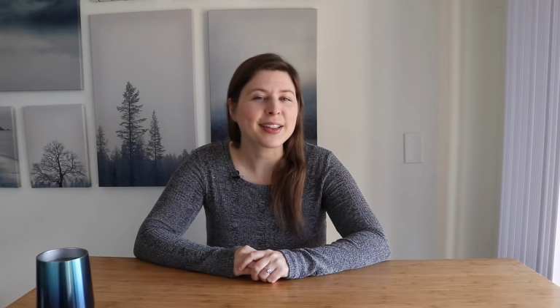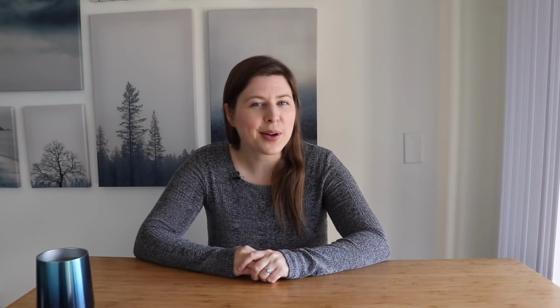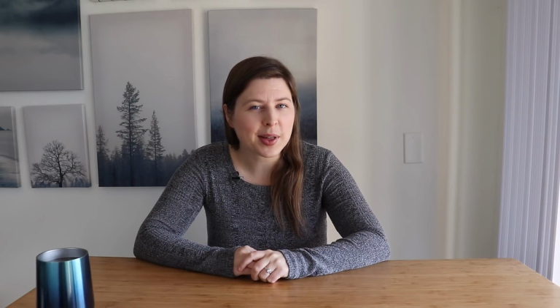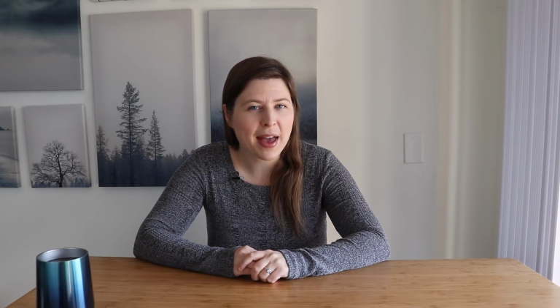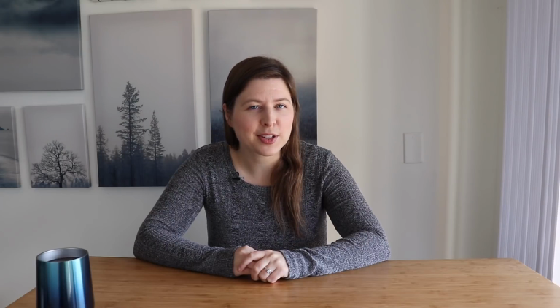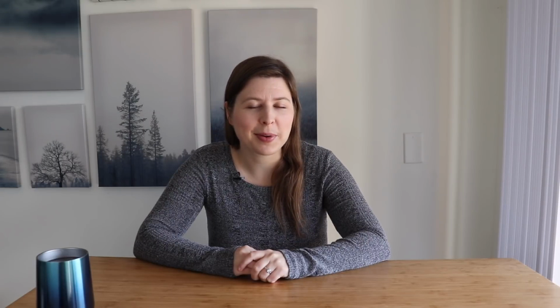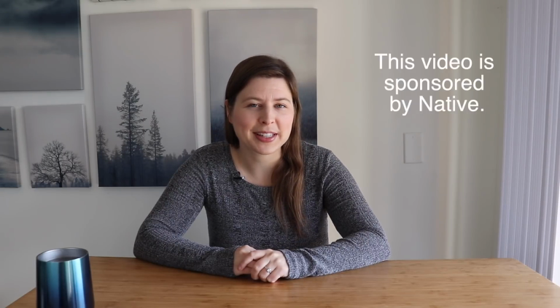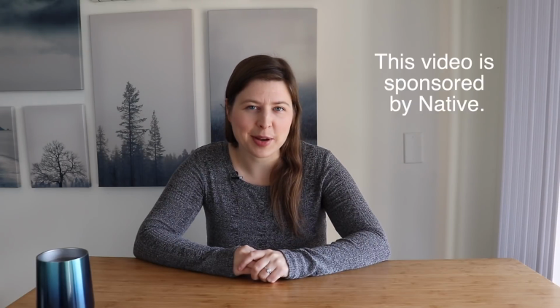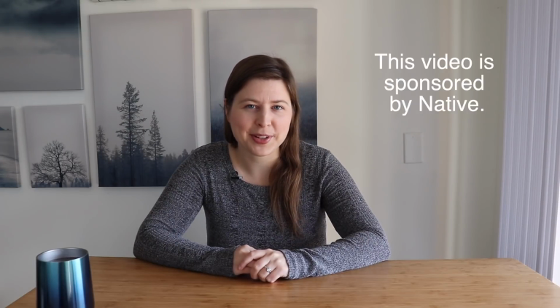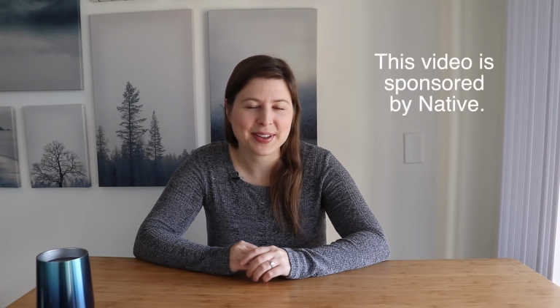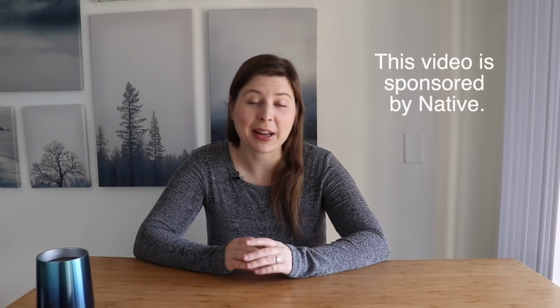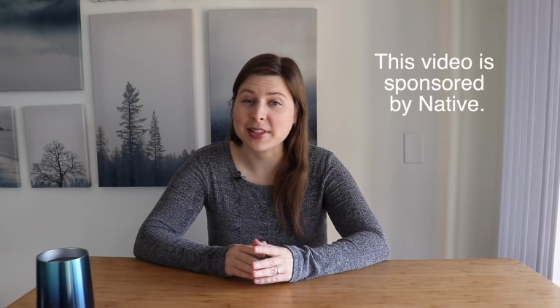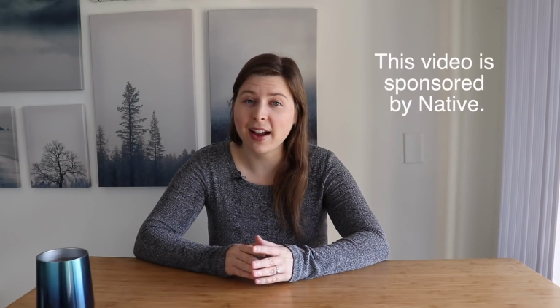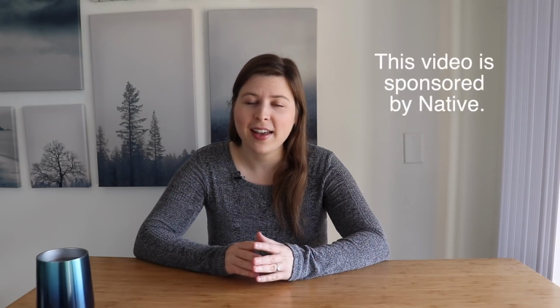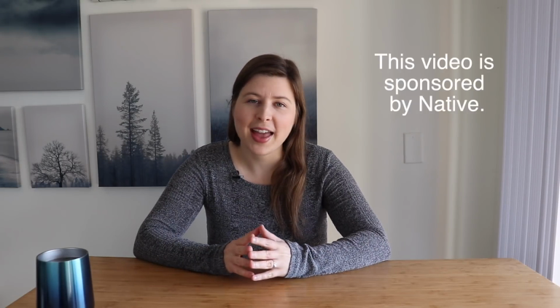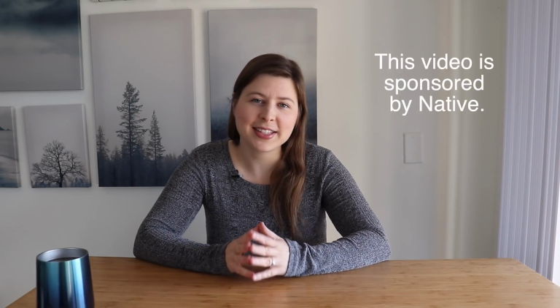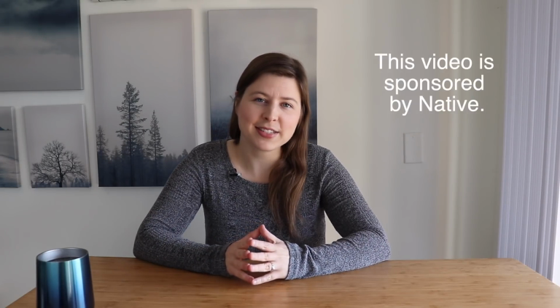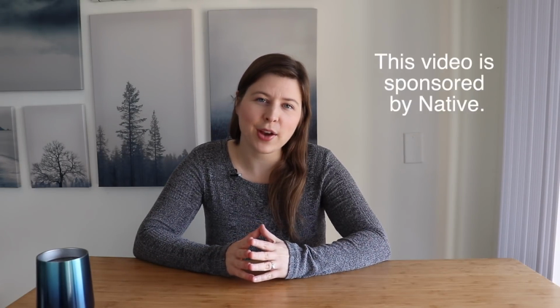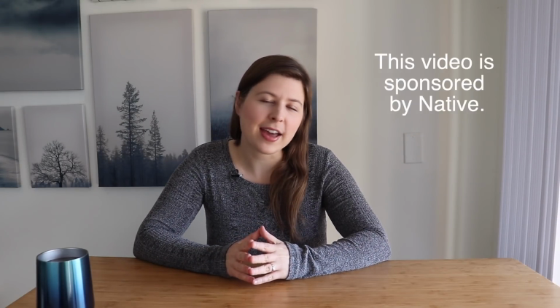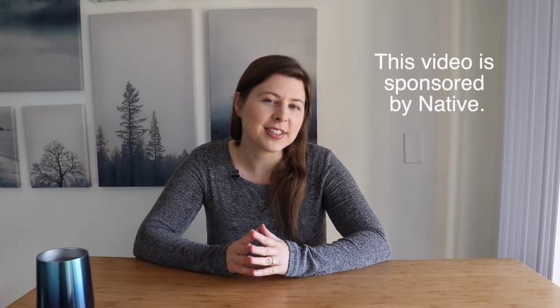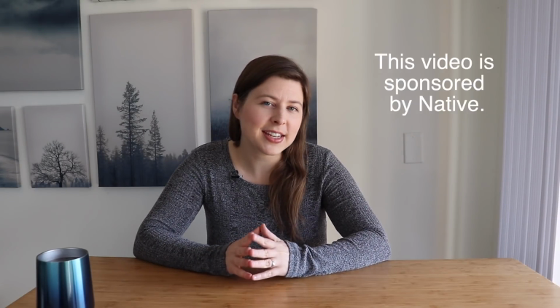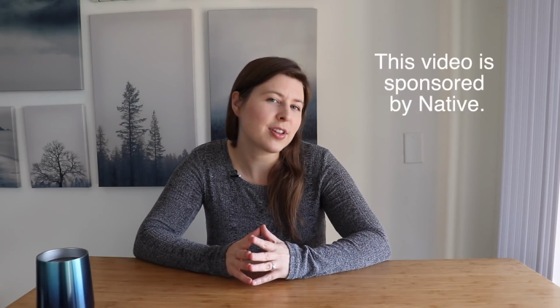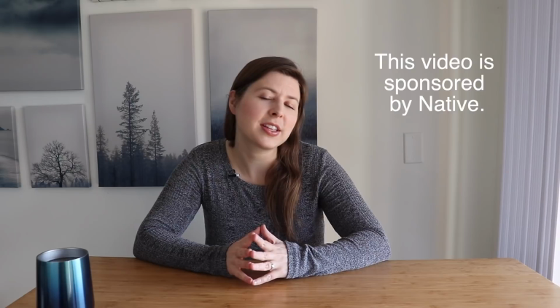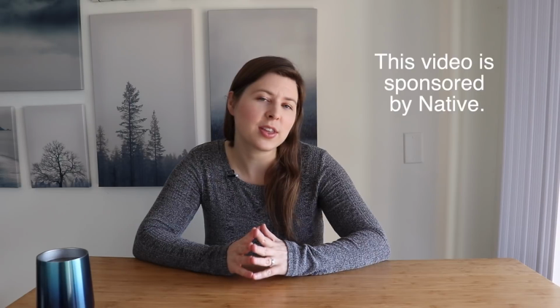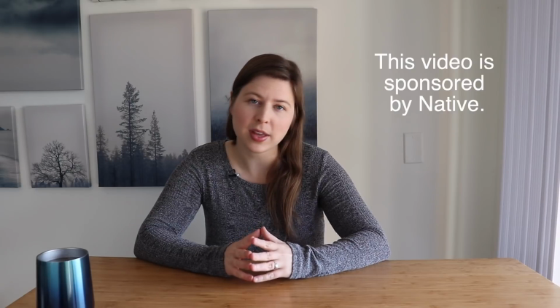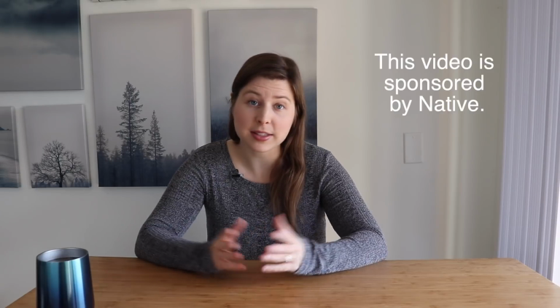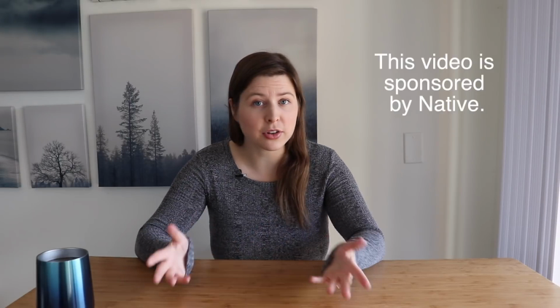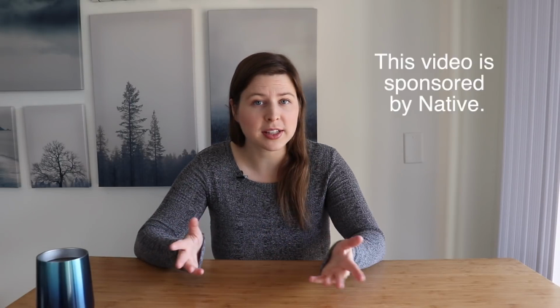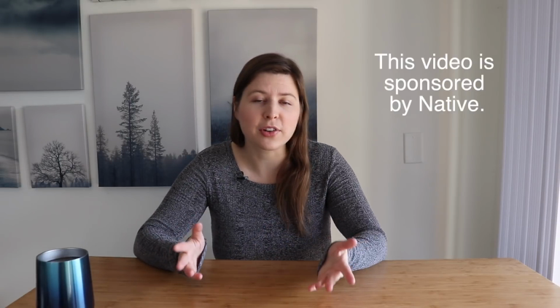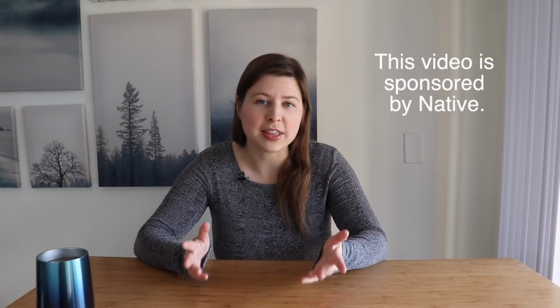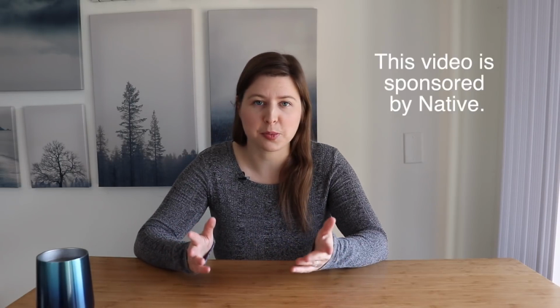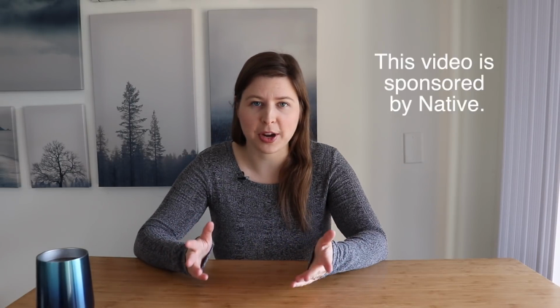Hello and welcome back to Abundantly Minimal. My name is Sarah and in today's video I have 10 different things that you can consider decluttering this spring.